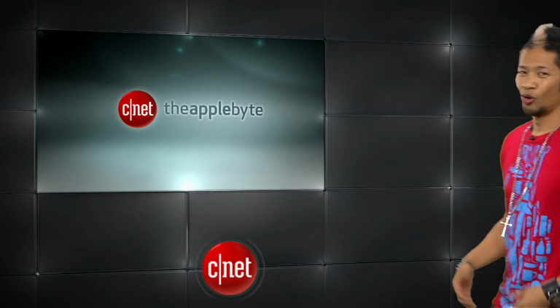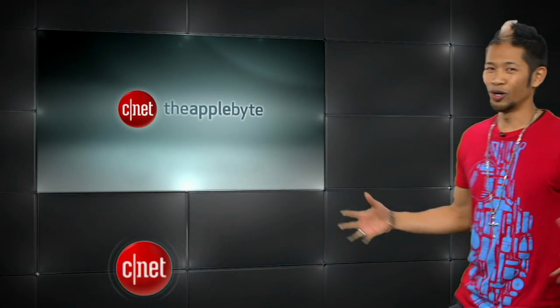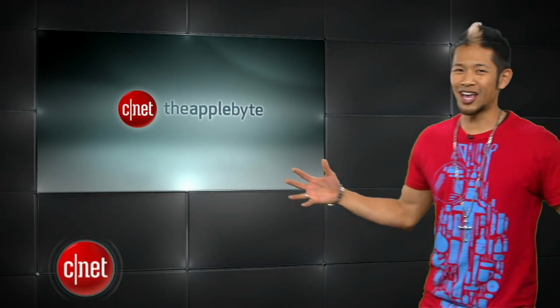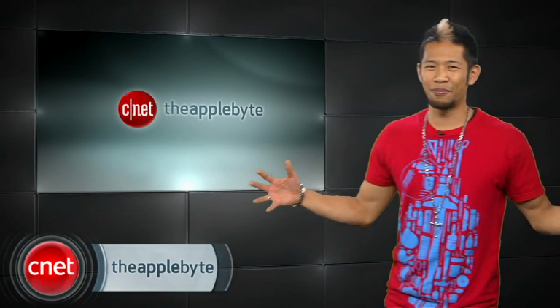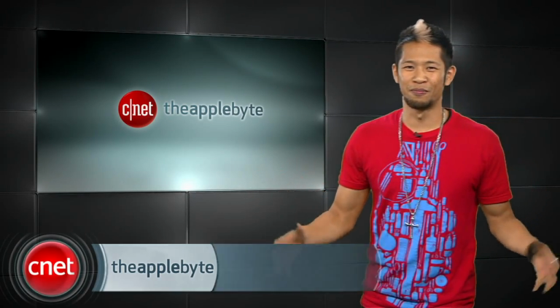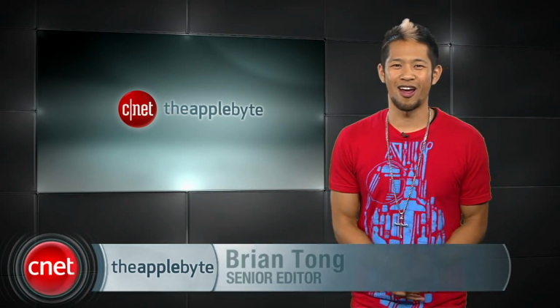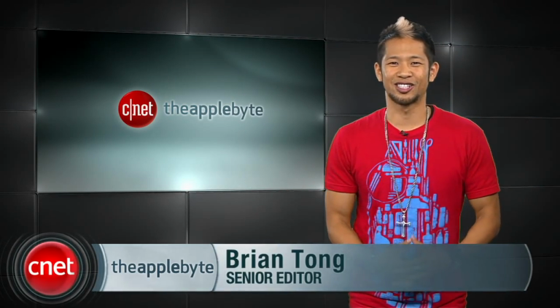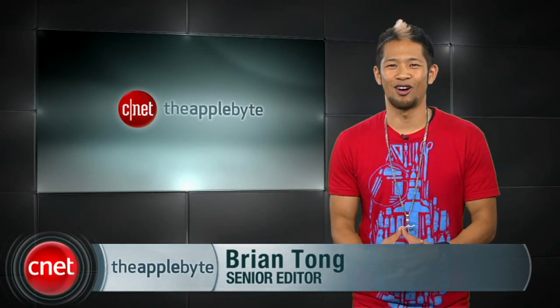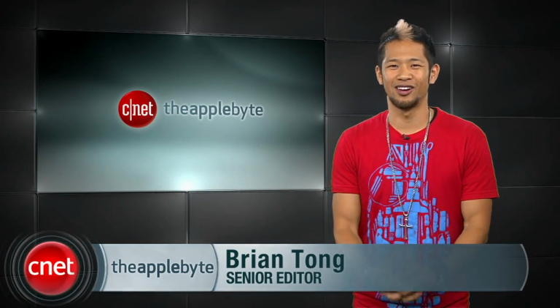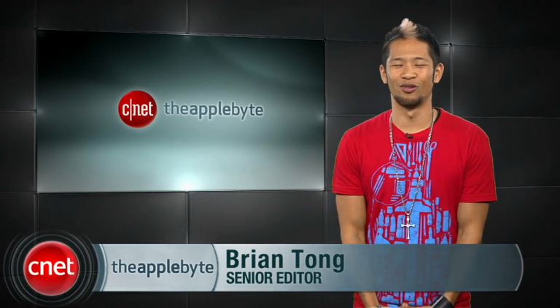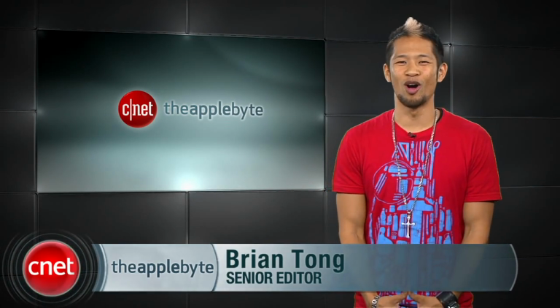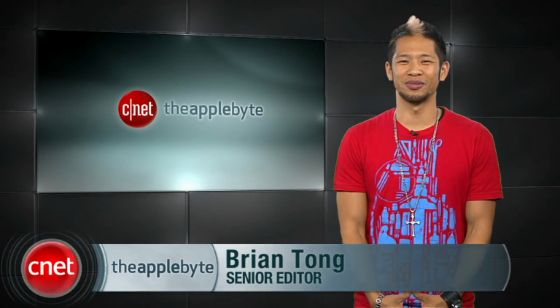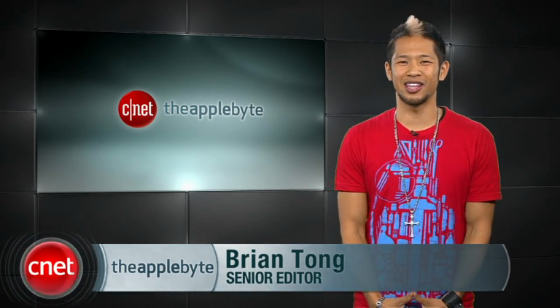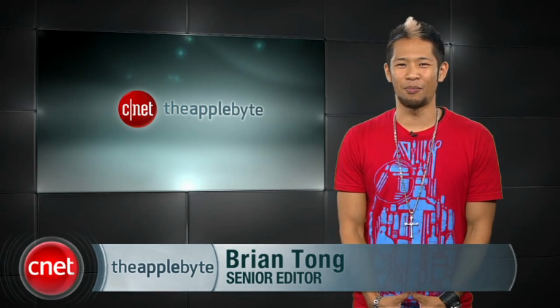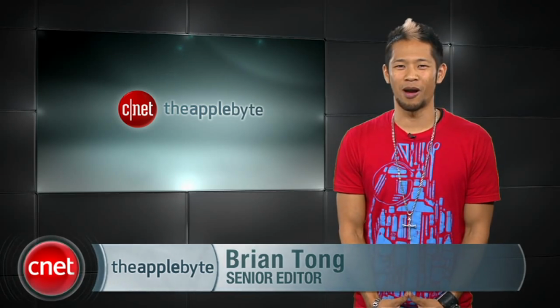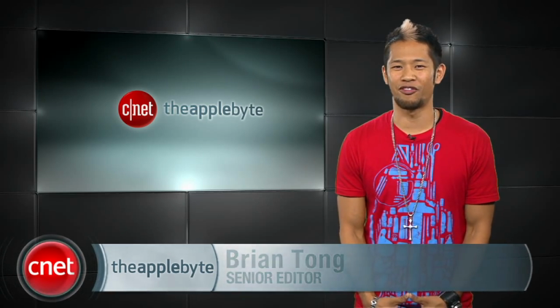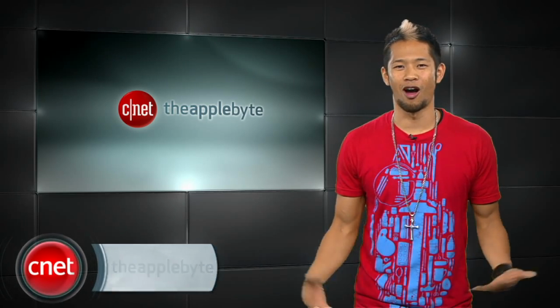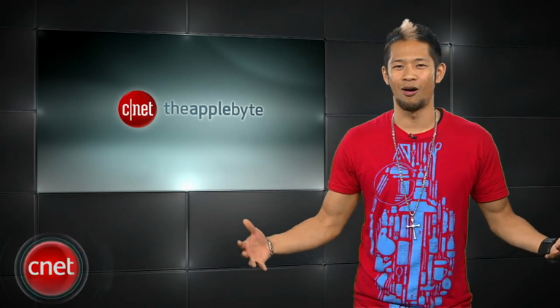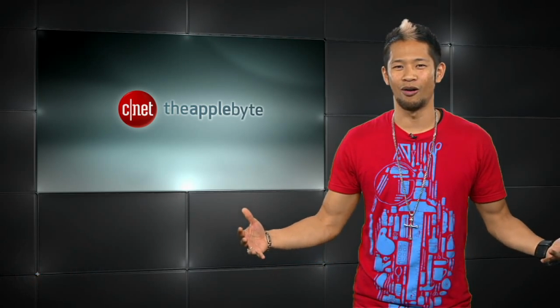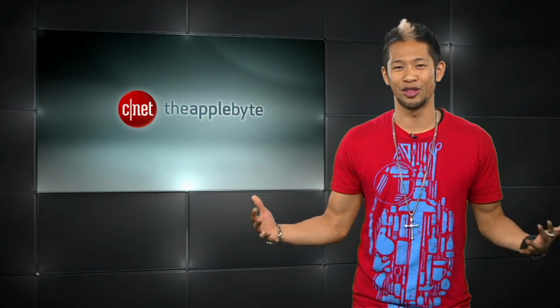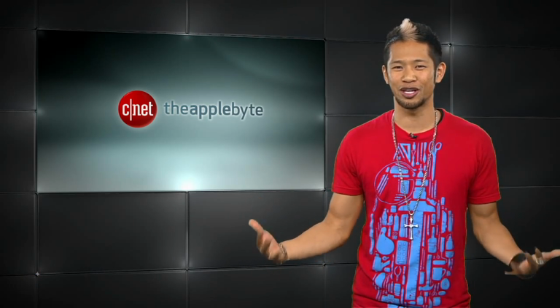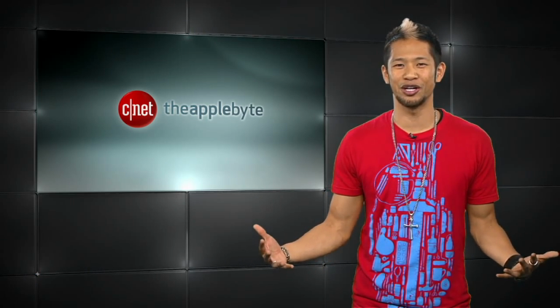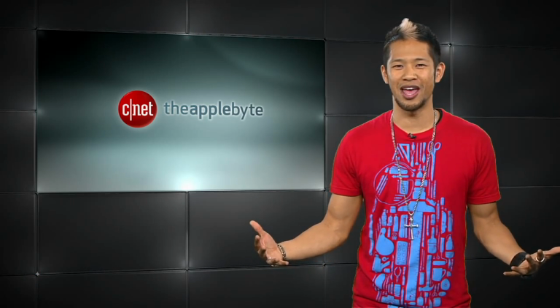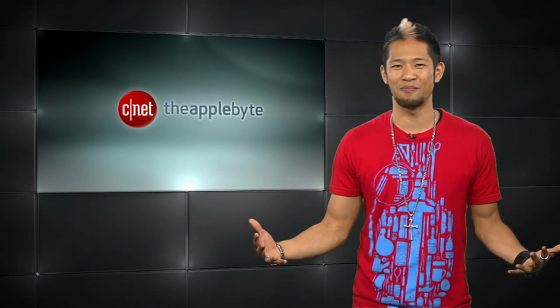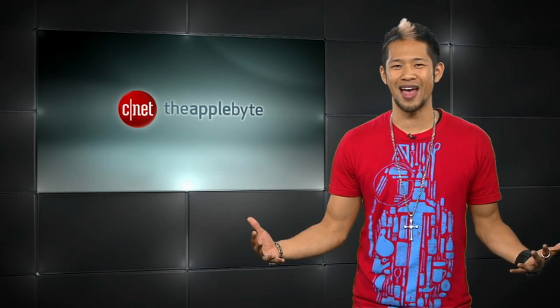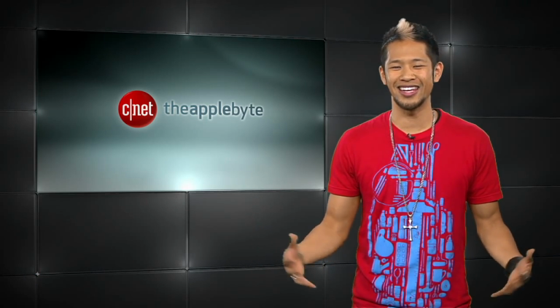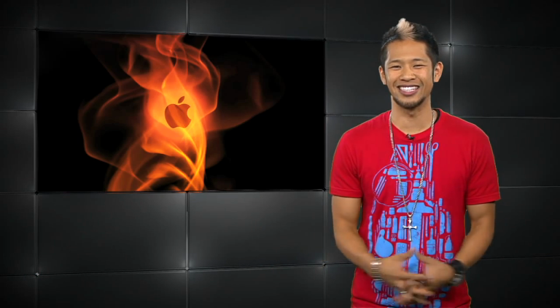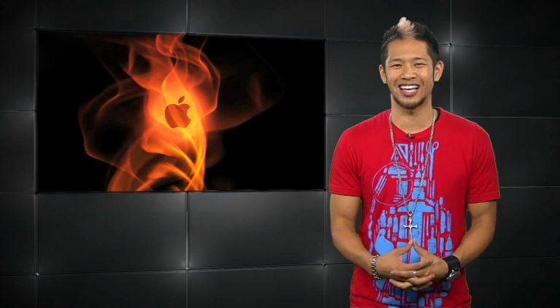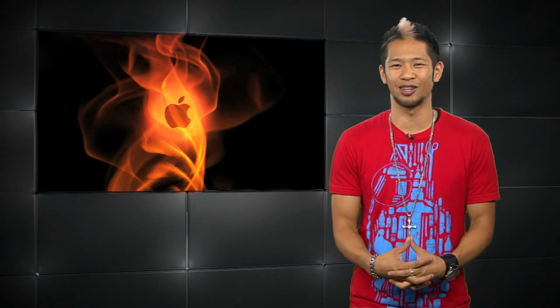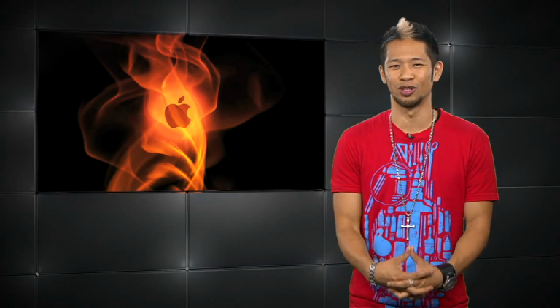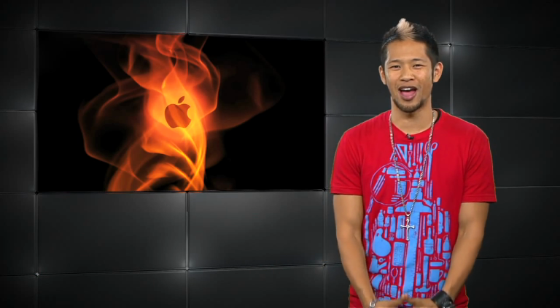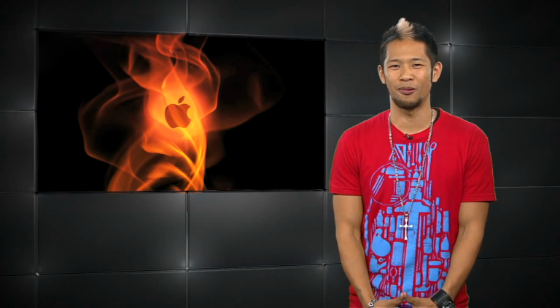What's happening? Brian Tong here, and welcome to the Apple Byte — all the good and bad inside the world of Apple.